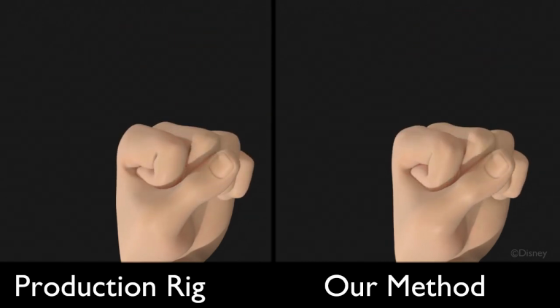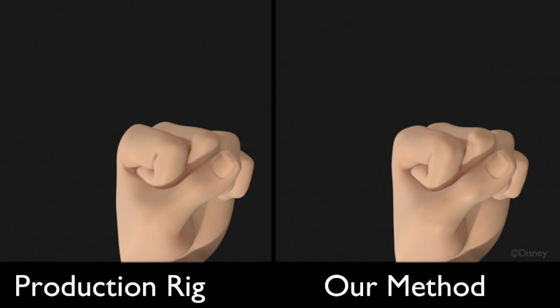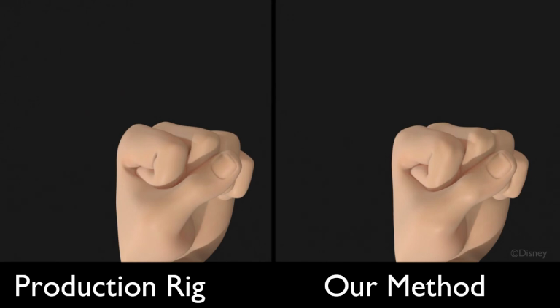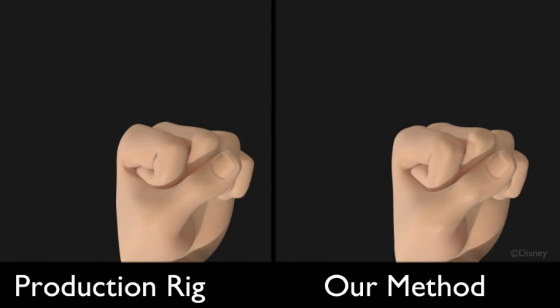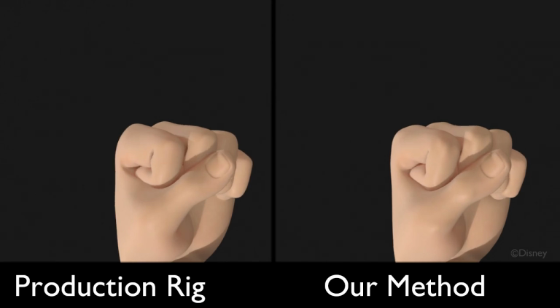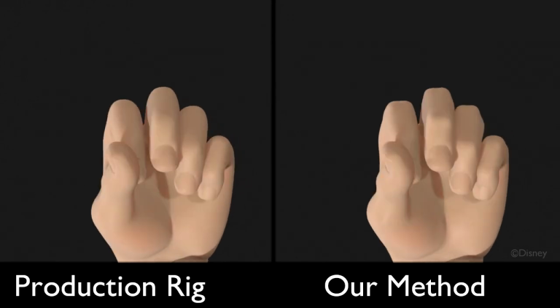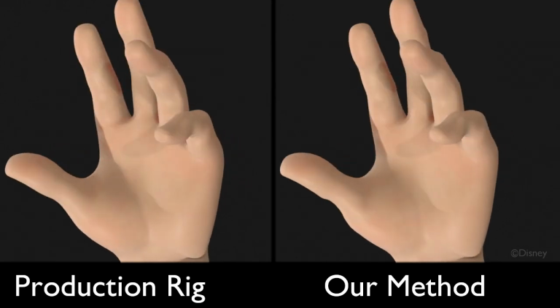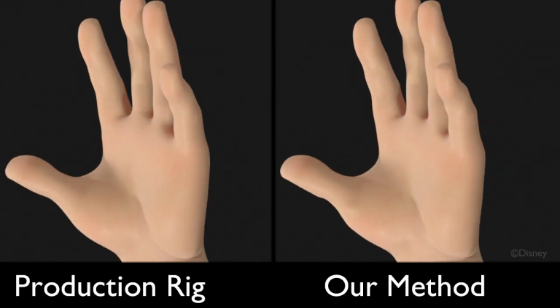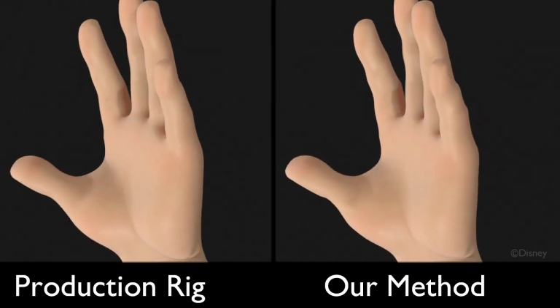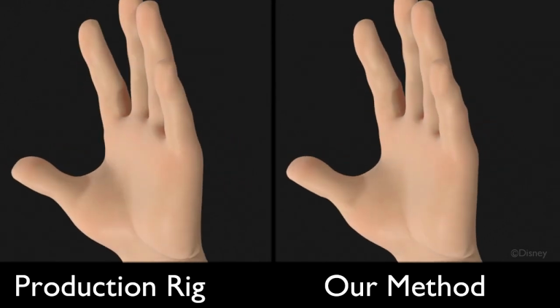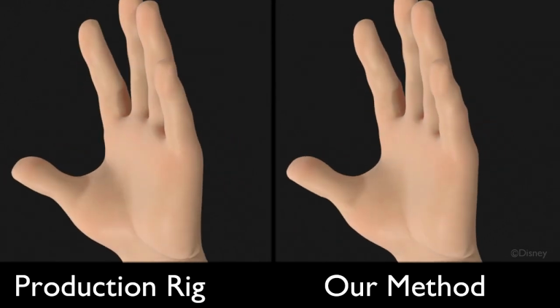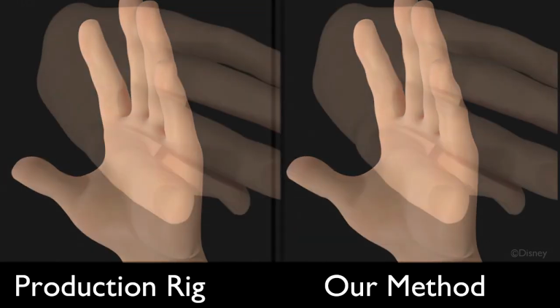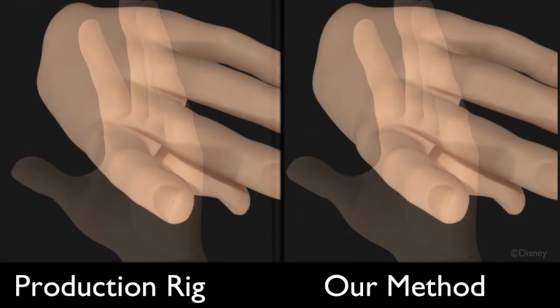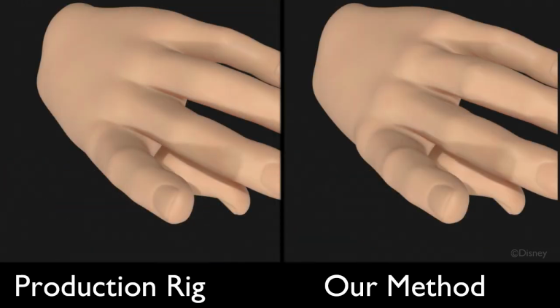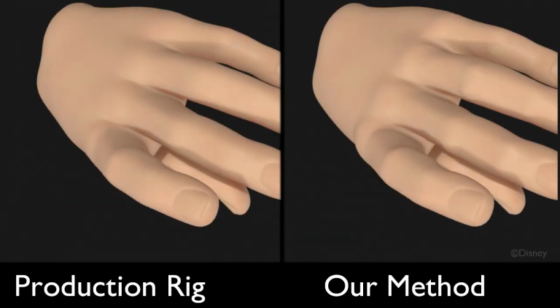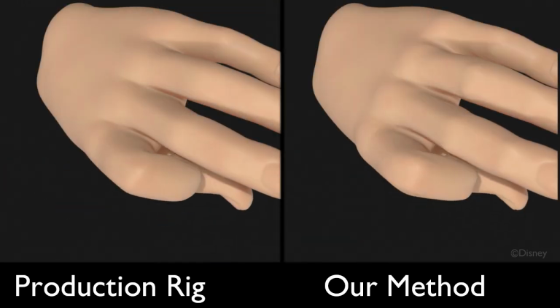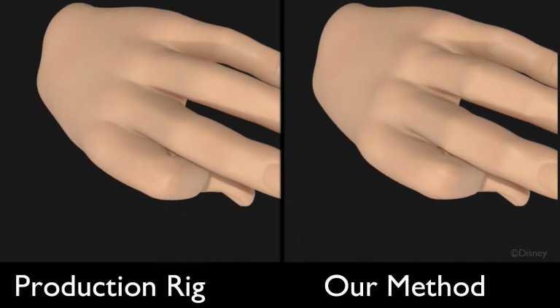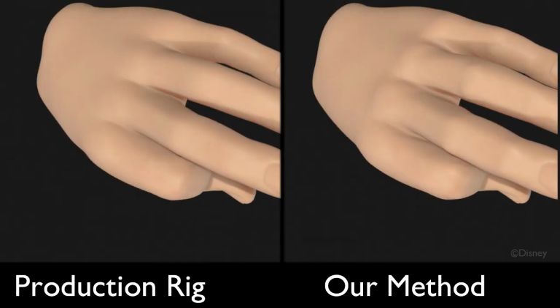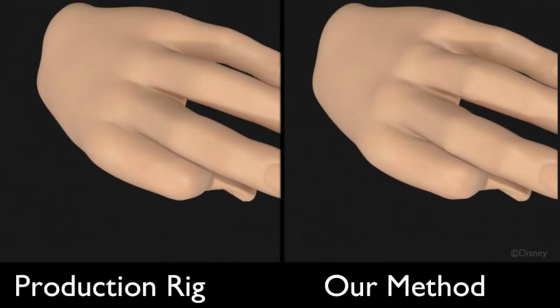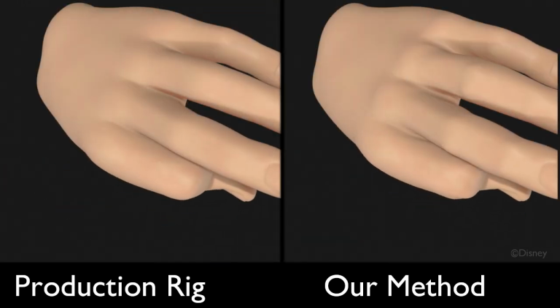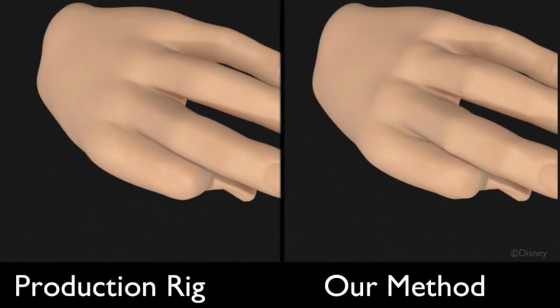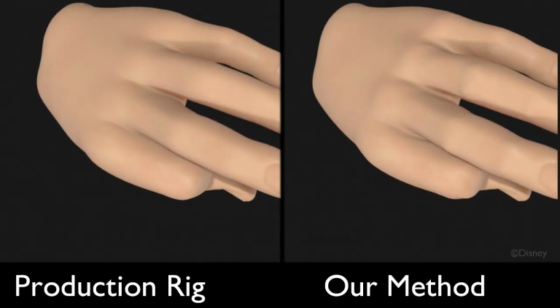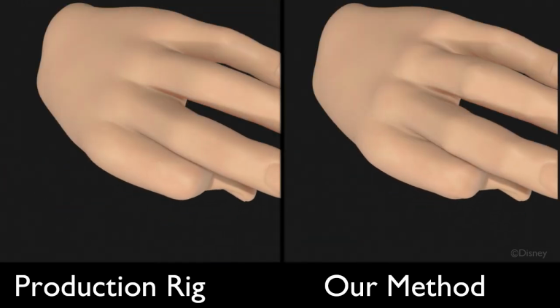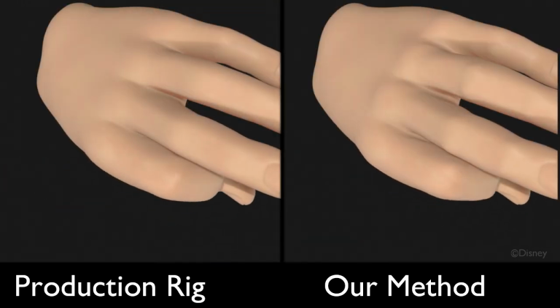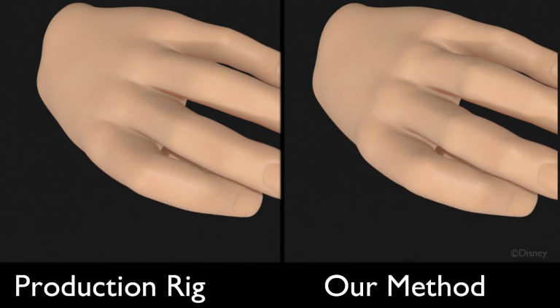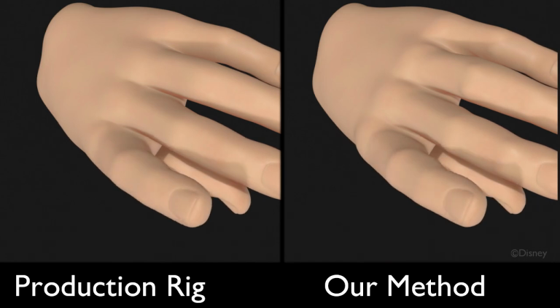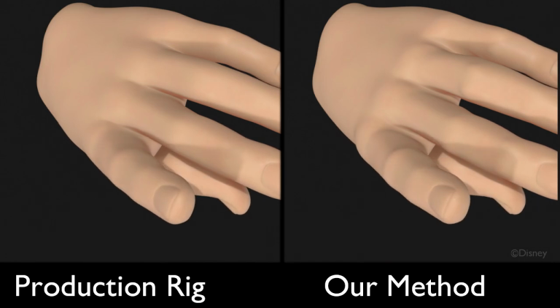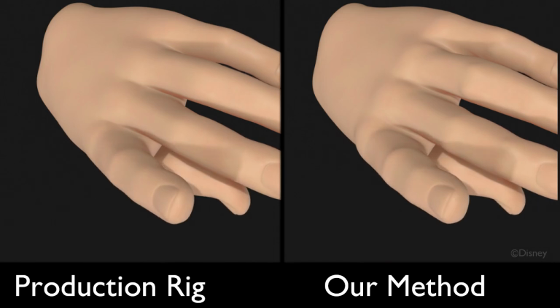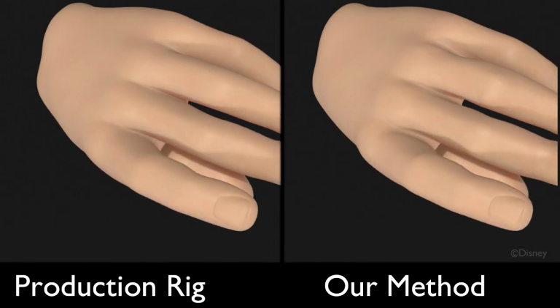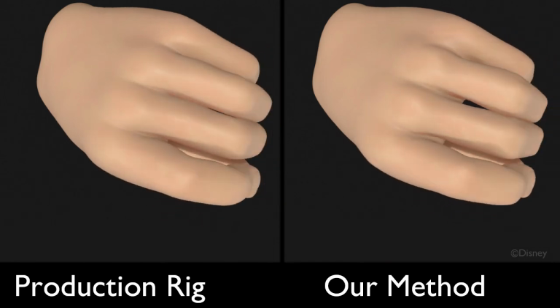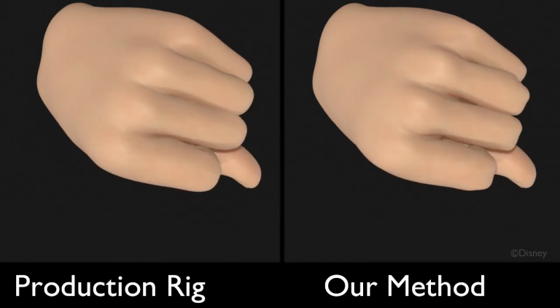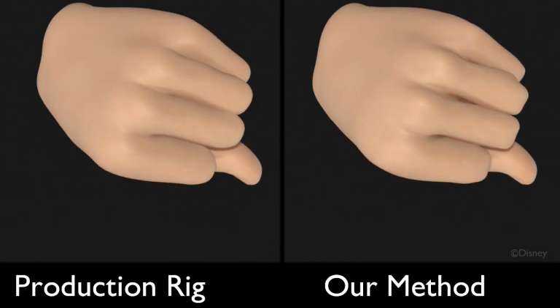As we close the hand and the finger, observe how the lines of contact due to self-collisions are much cleaner on our result.